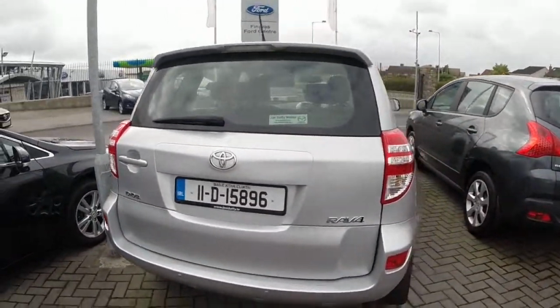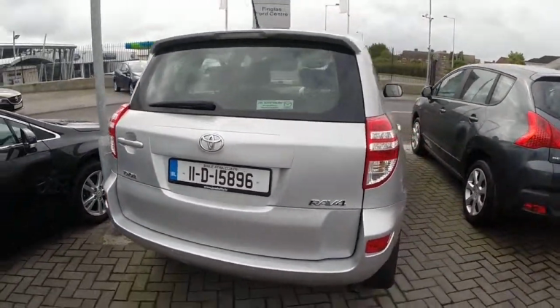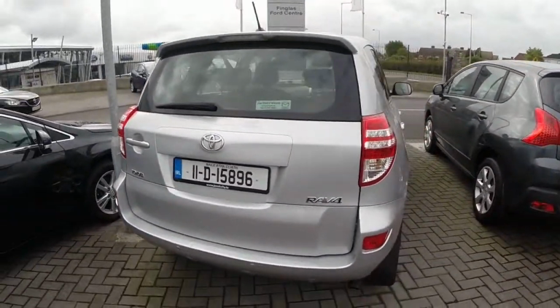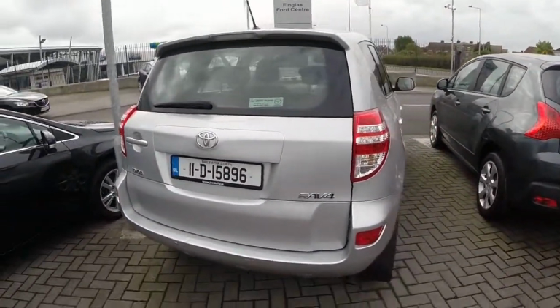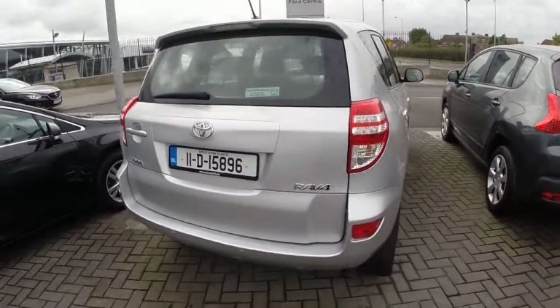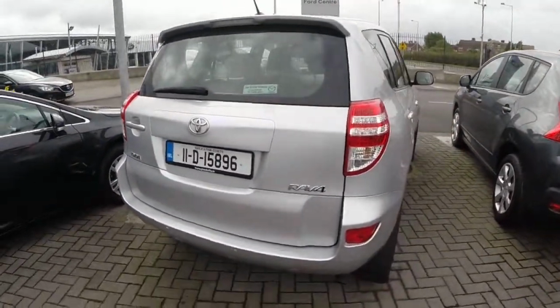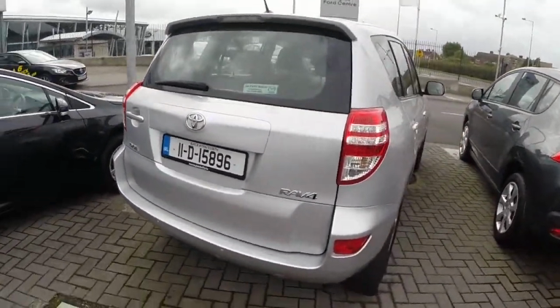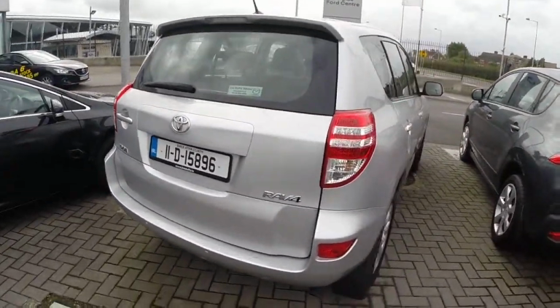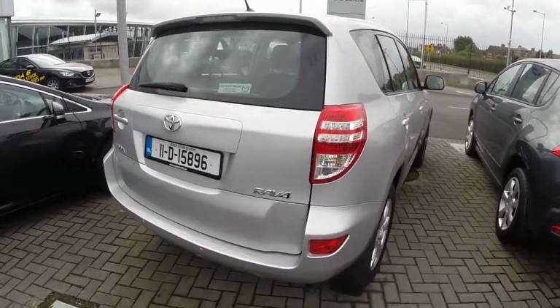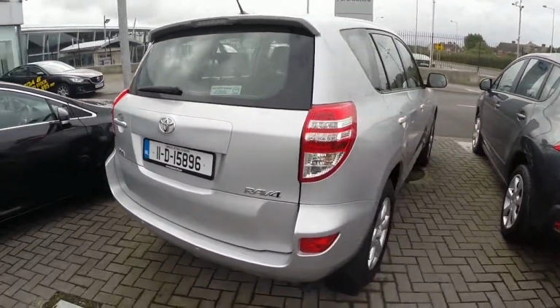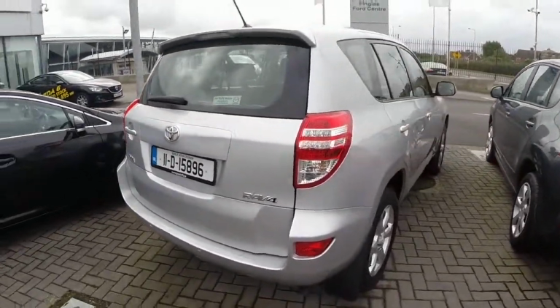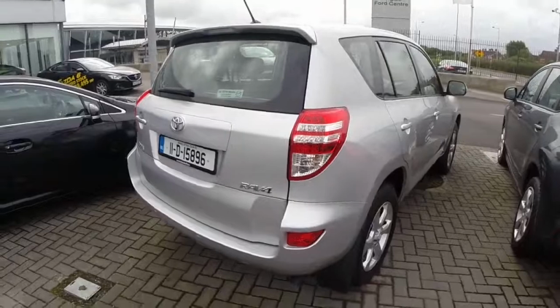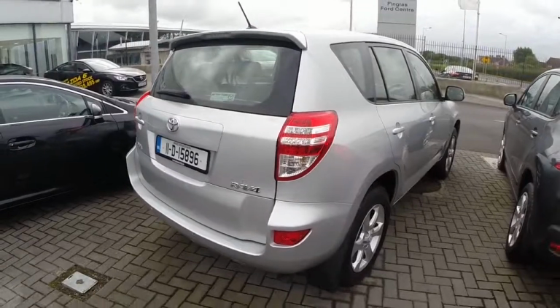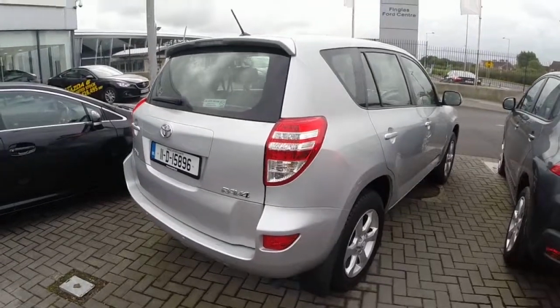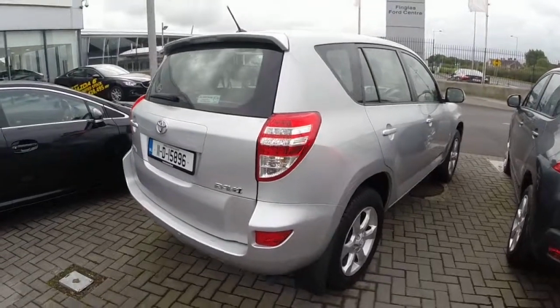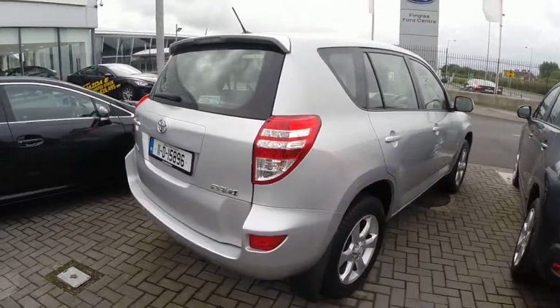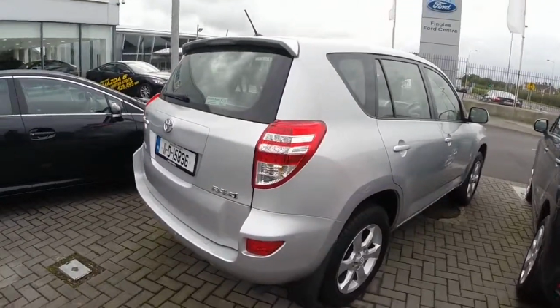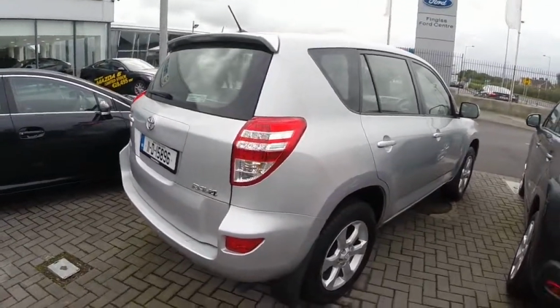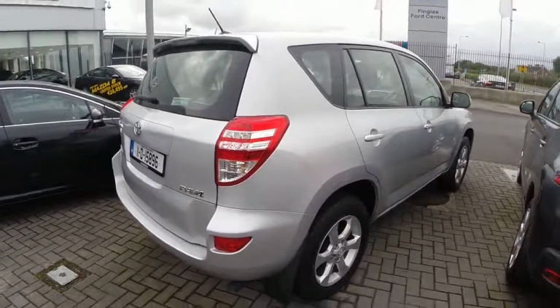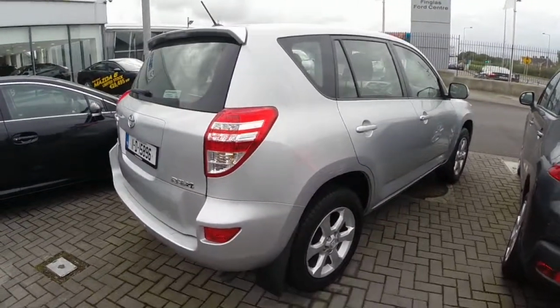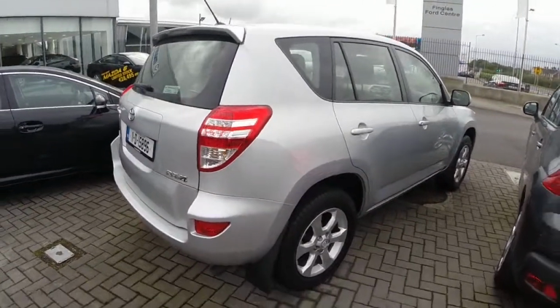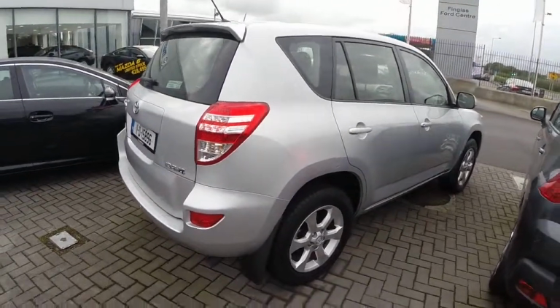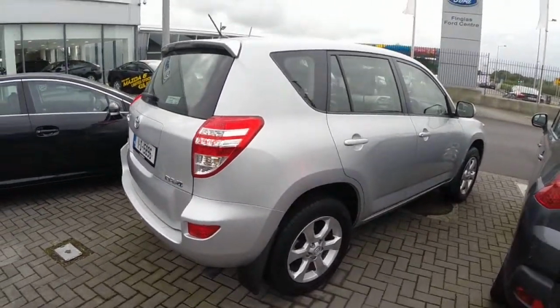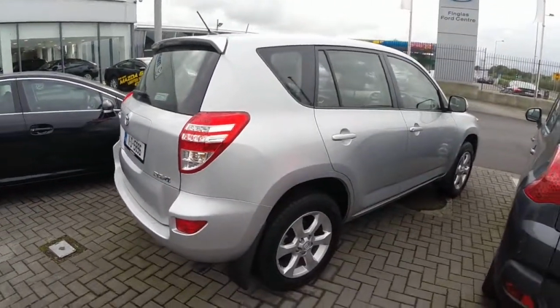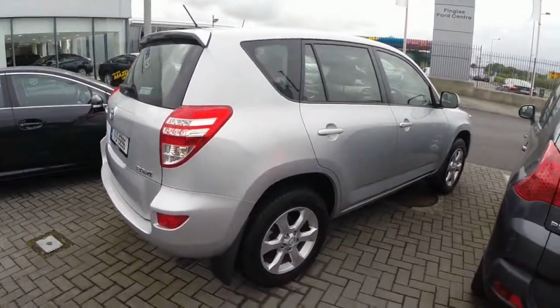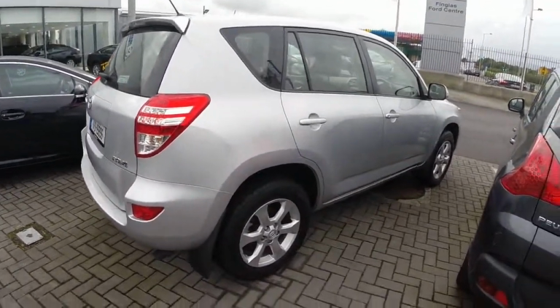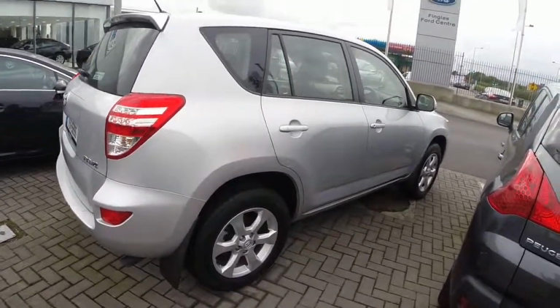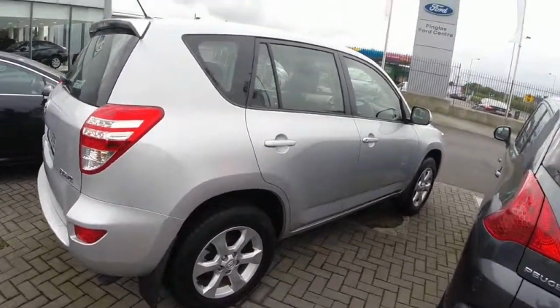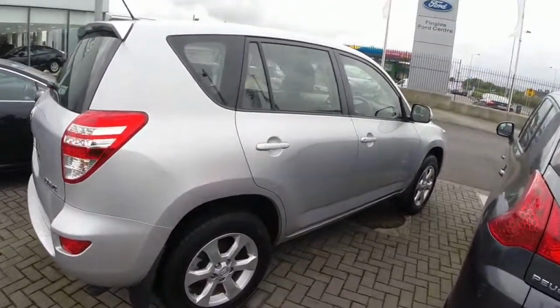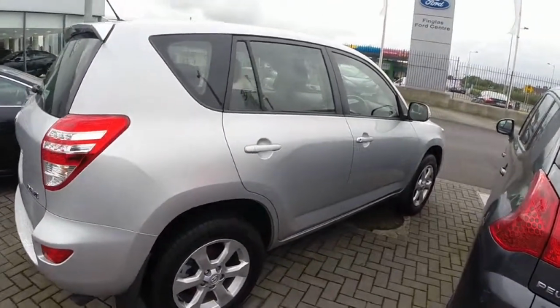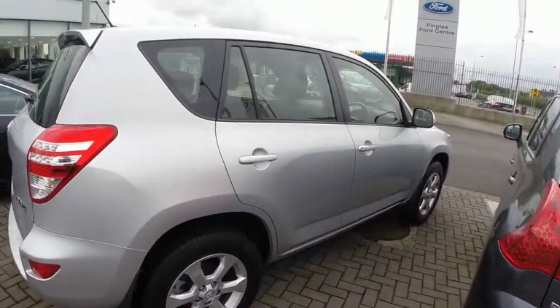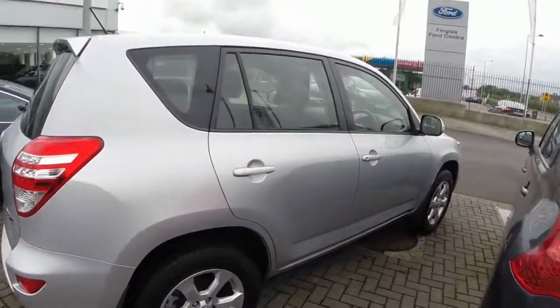All of our cars come with one year's fully comprehensive warranty and serviced to the highest standard in our workshop.